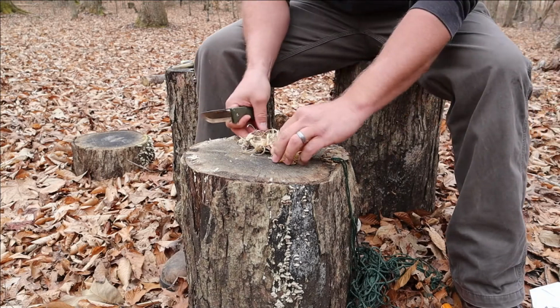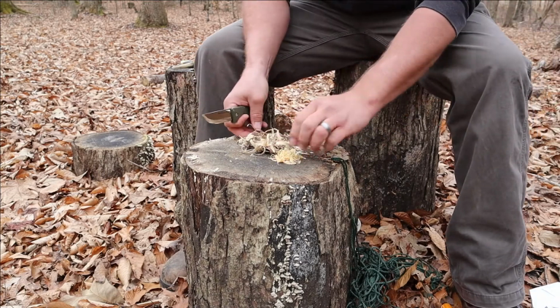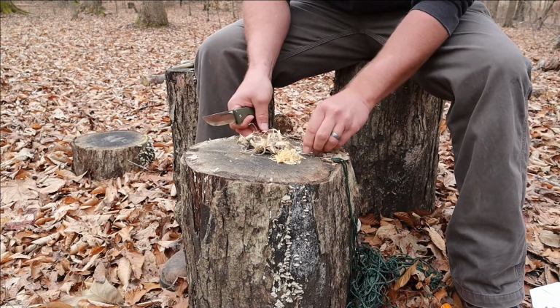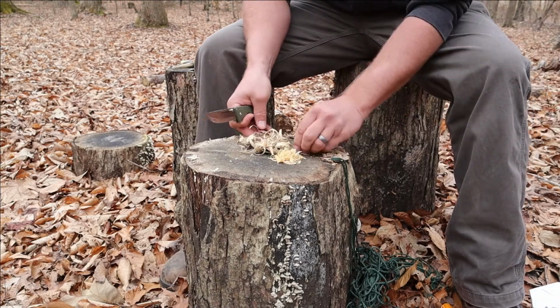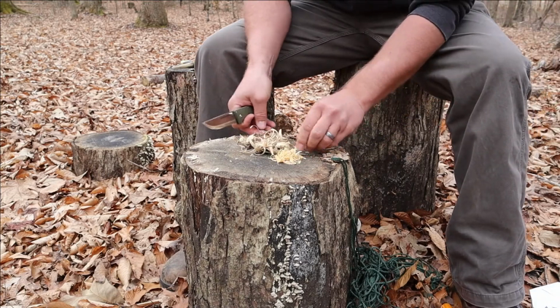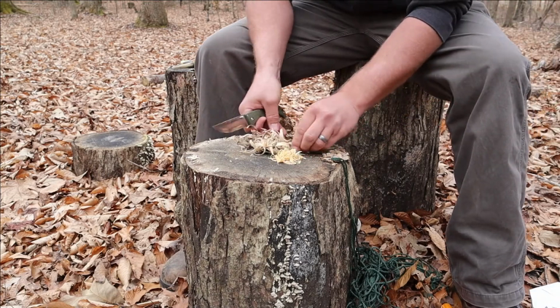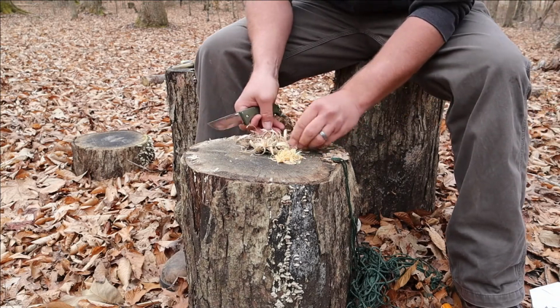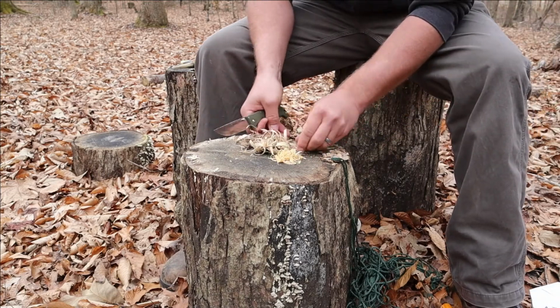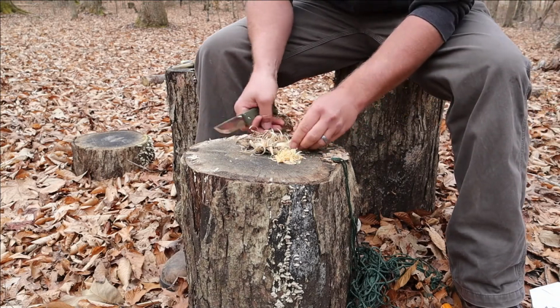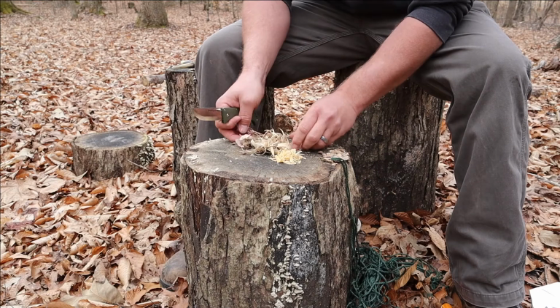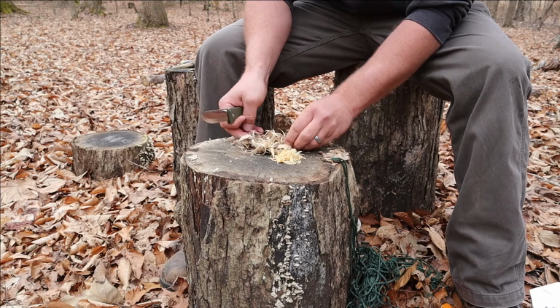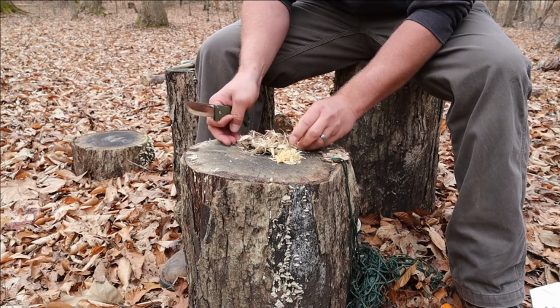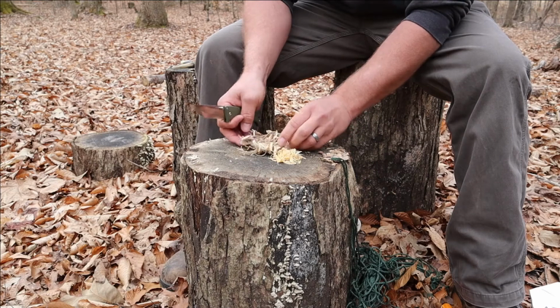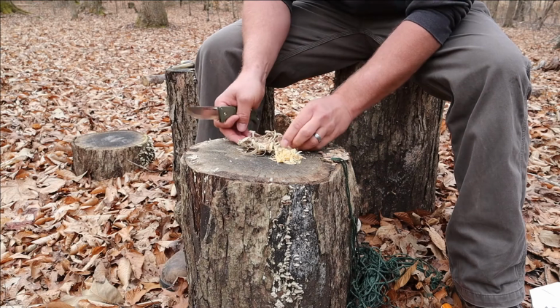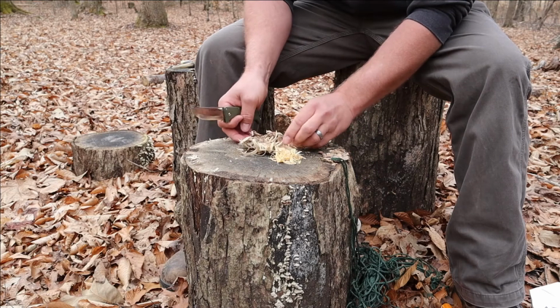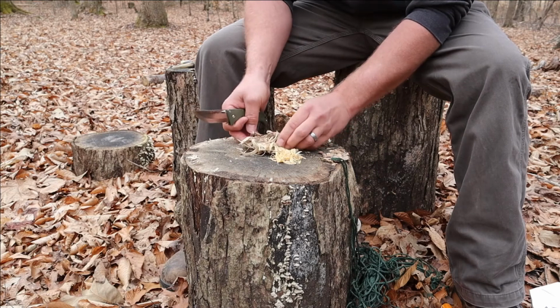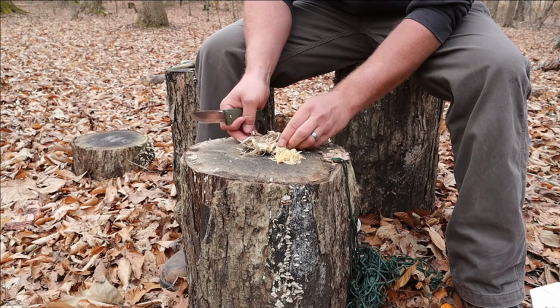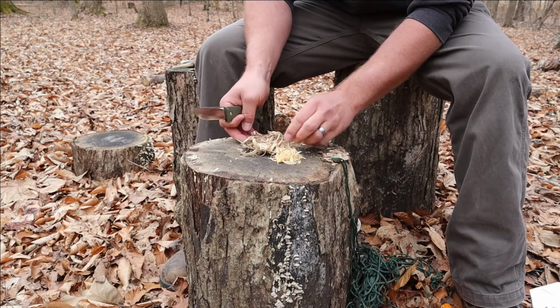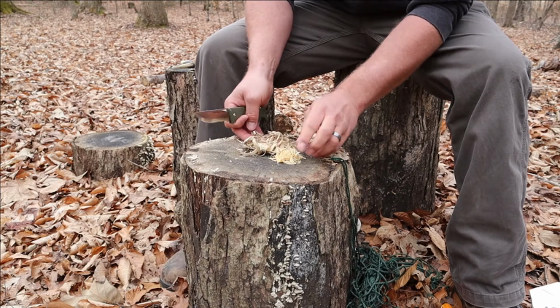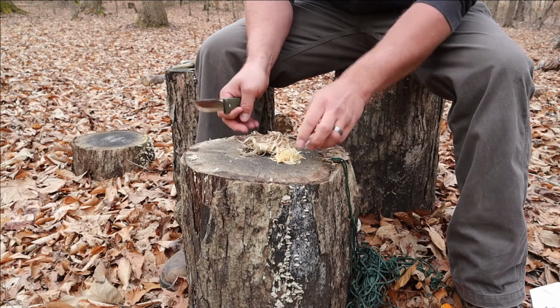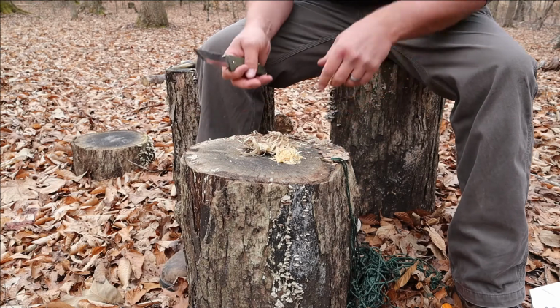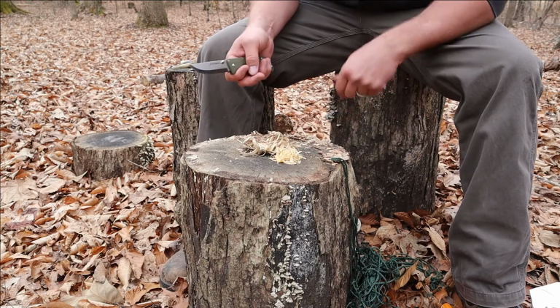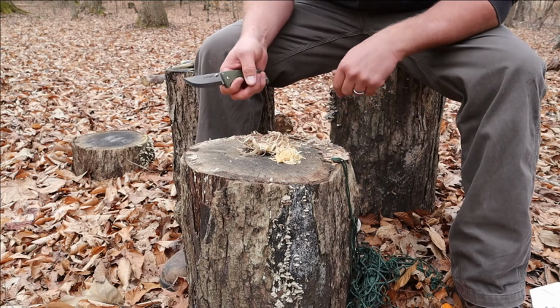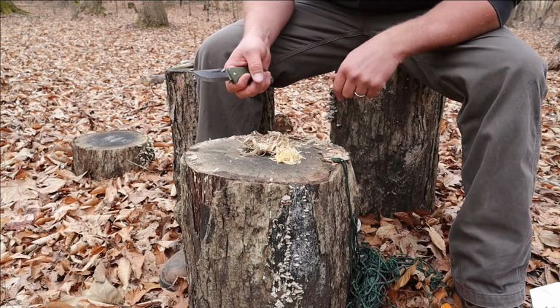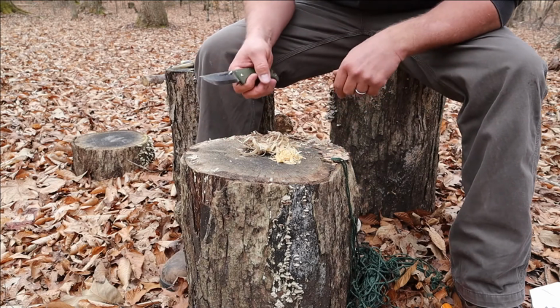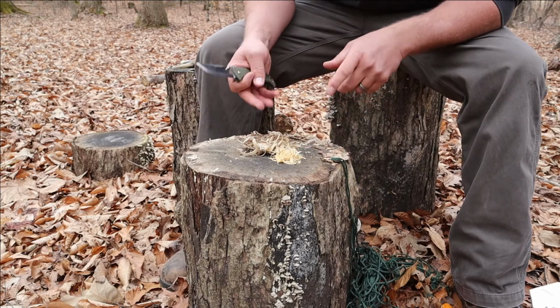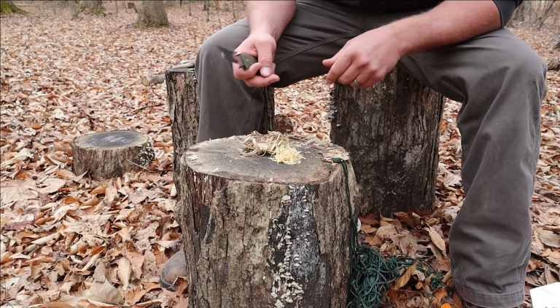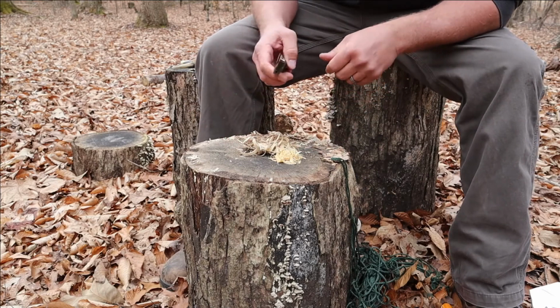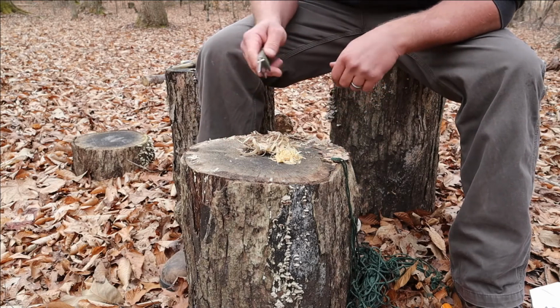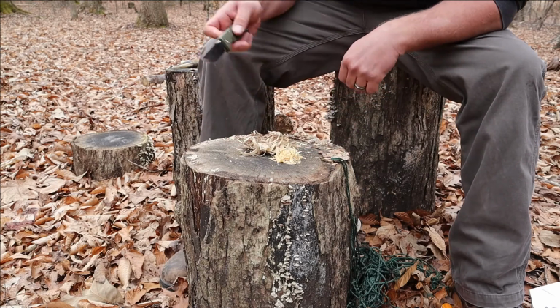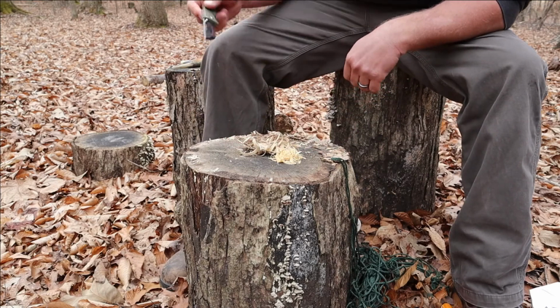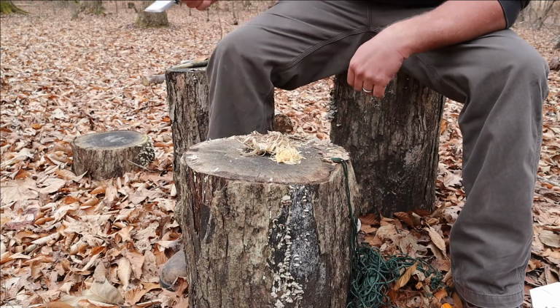Since we have our little pile of feathers here, let's go ahead and start a fire up.